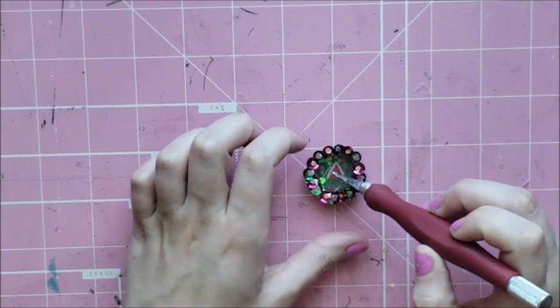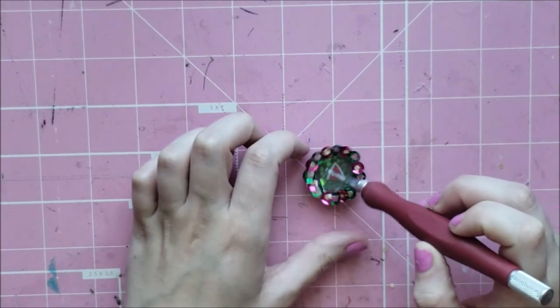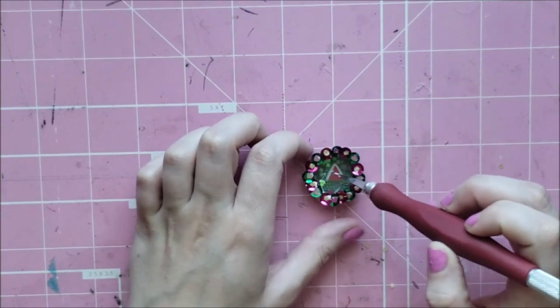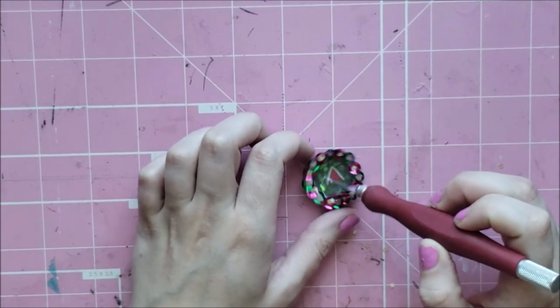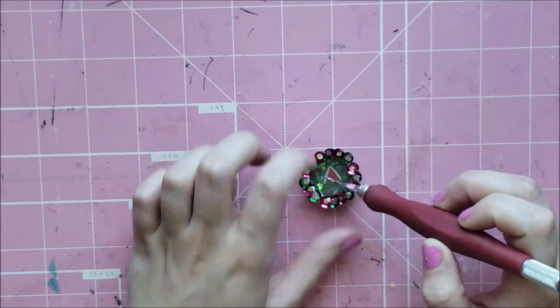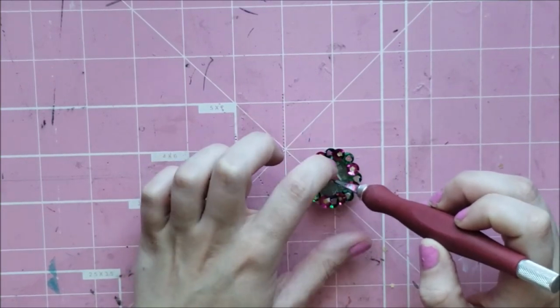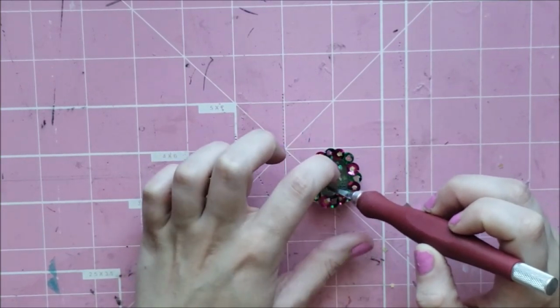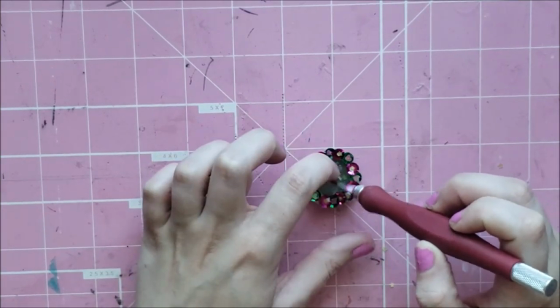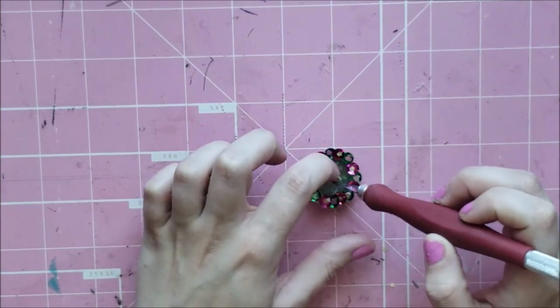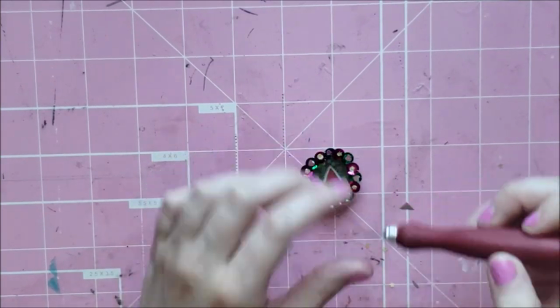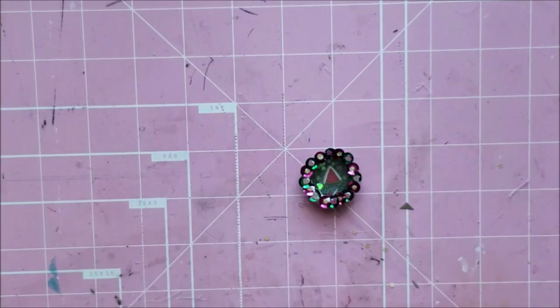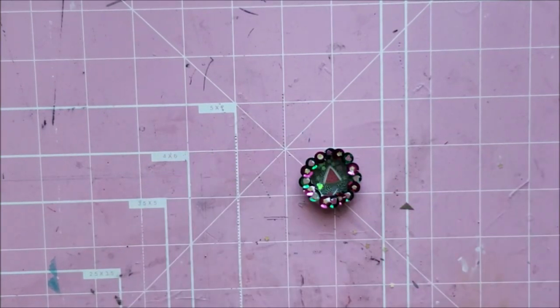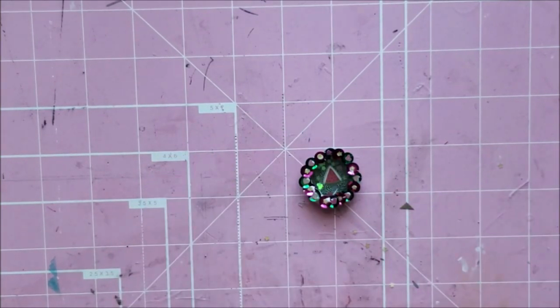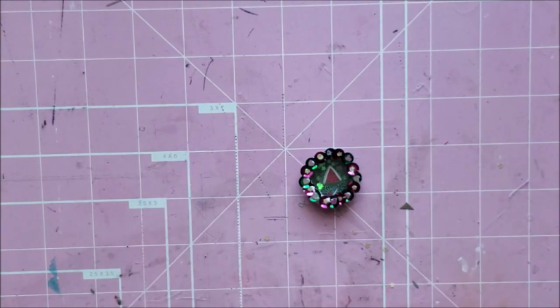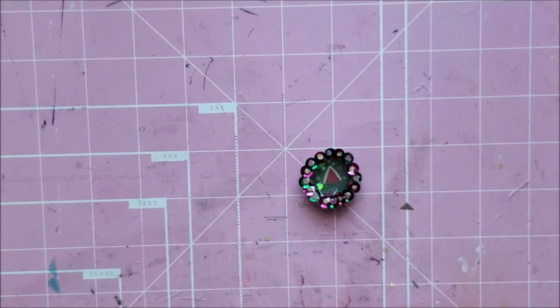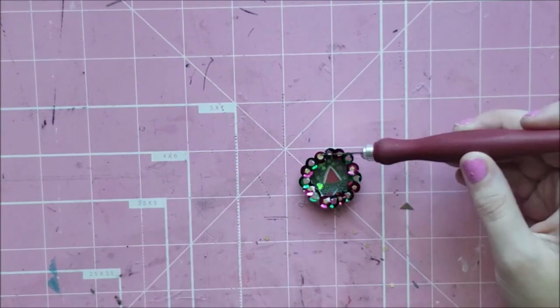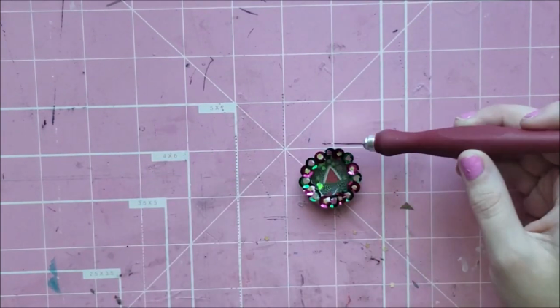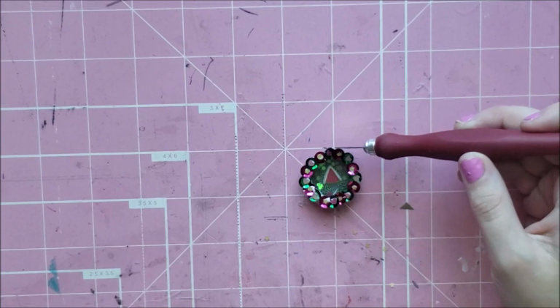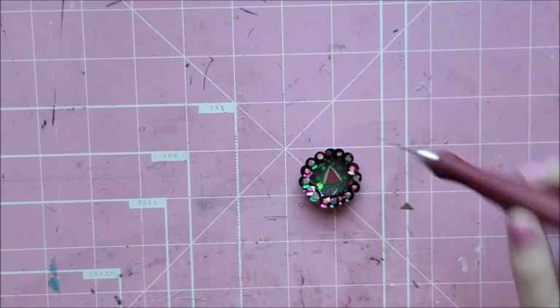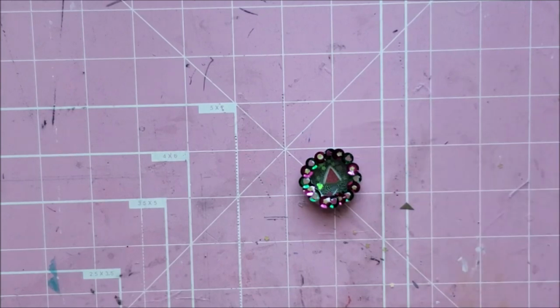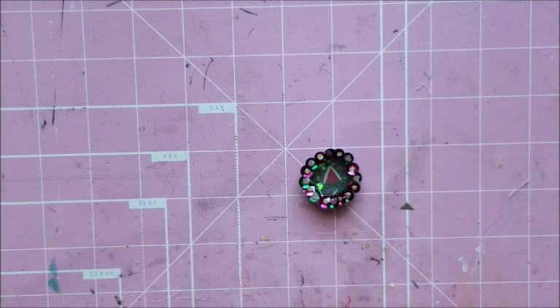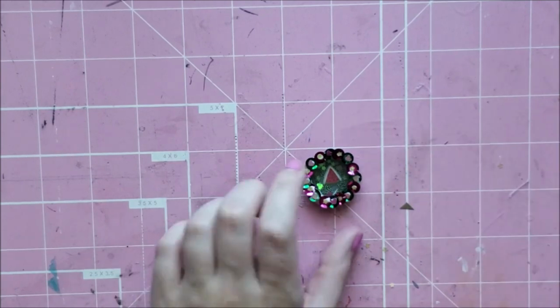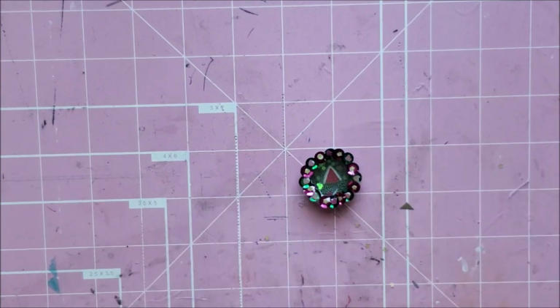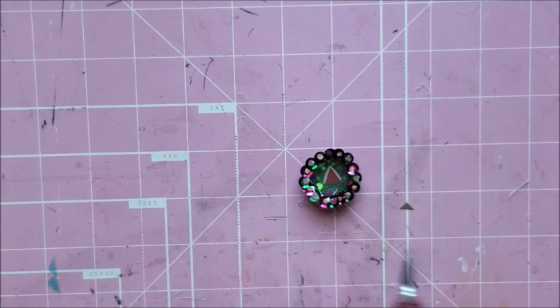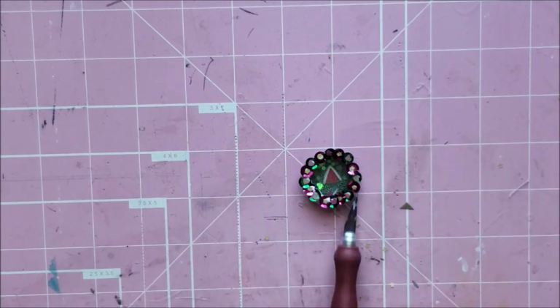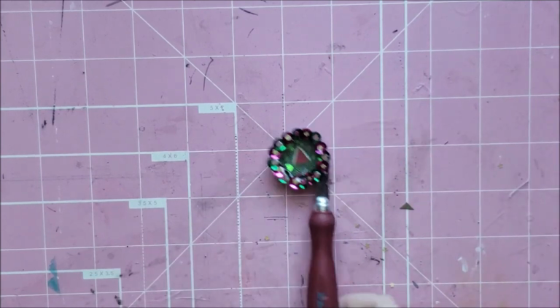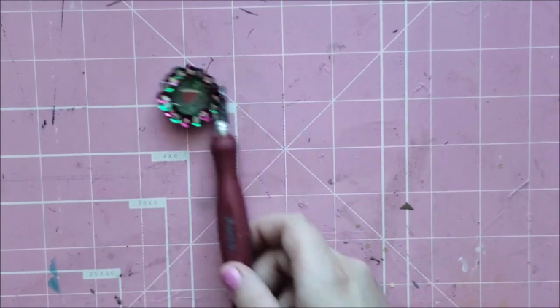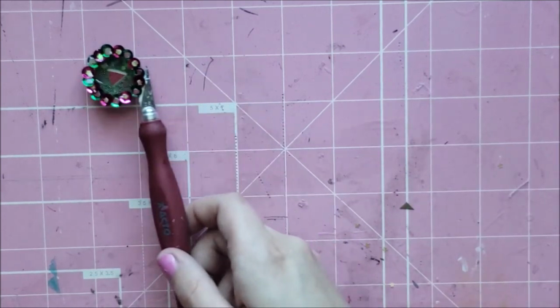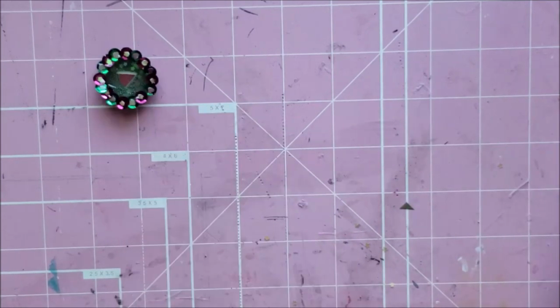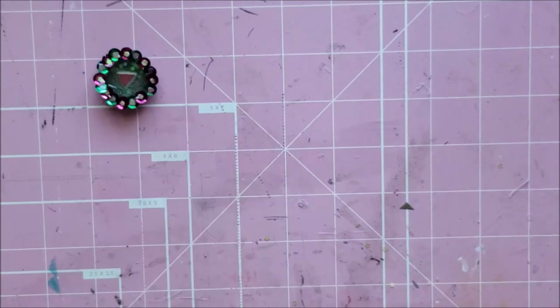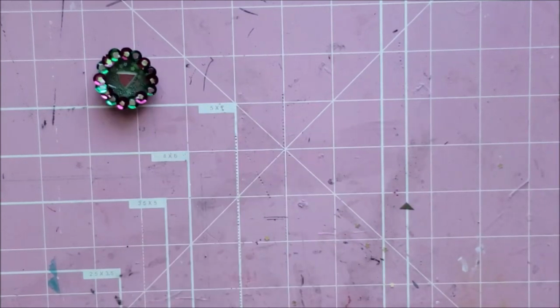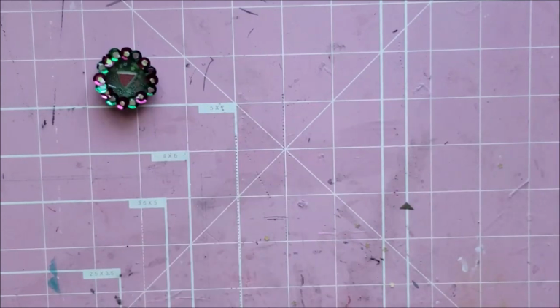Here I'm just showing you that if your glue gets somewhere that it's not supposed to be, it's really easy to peel off of that acetate.